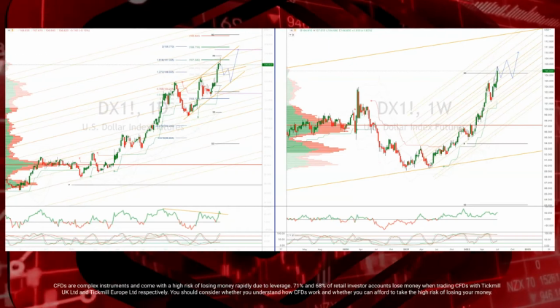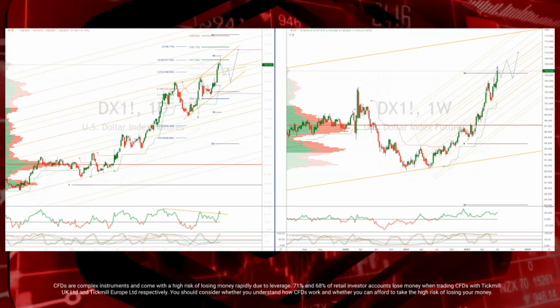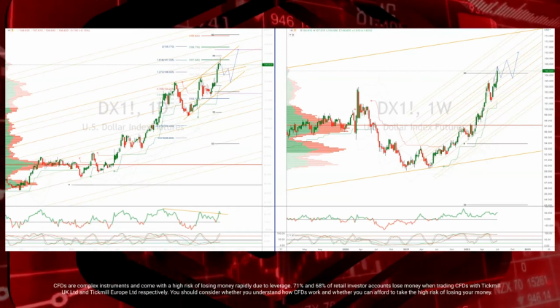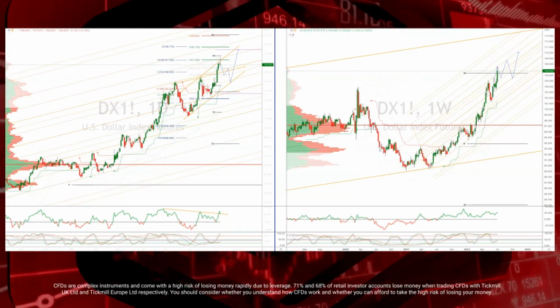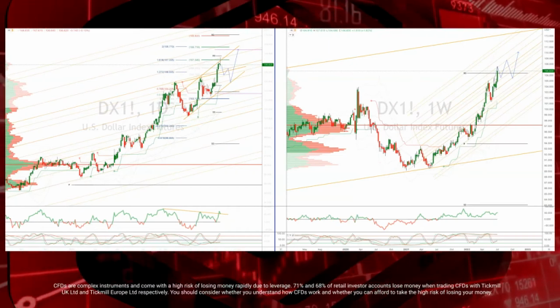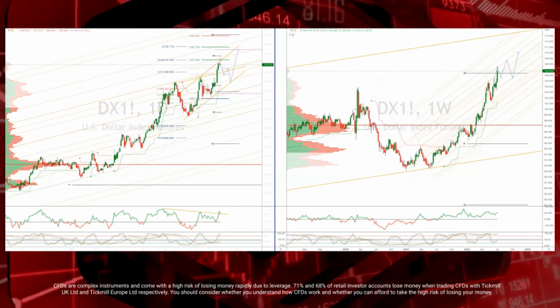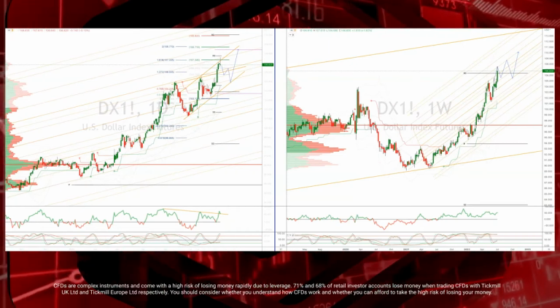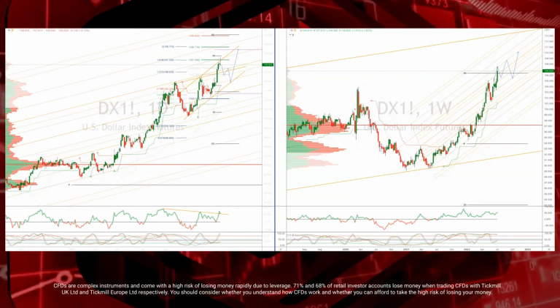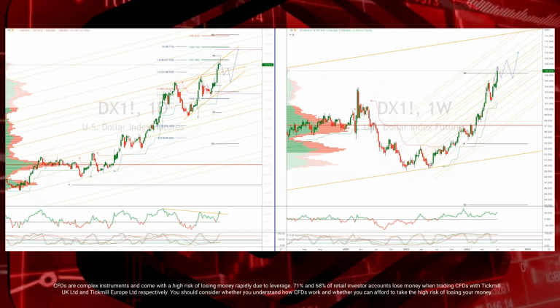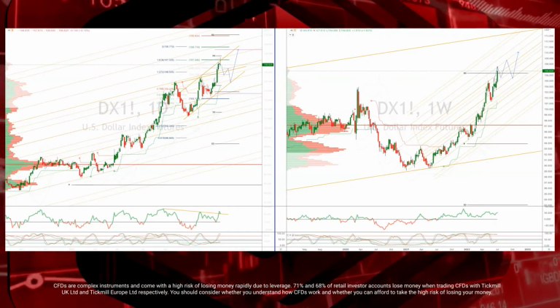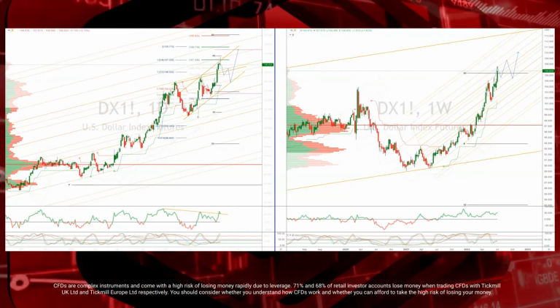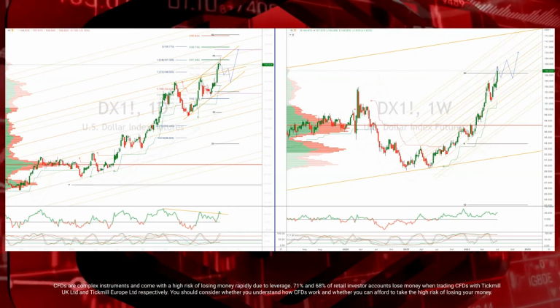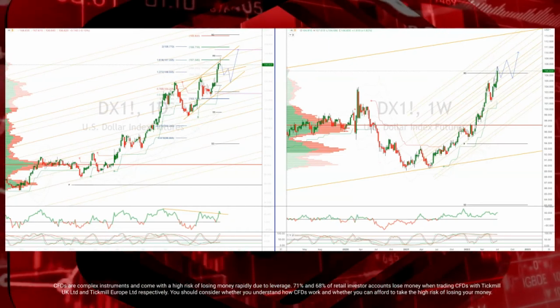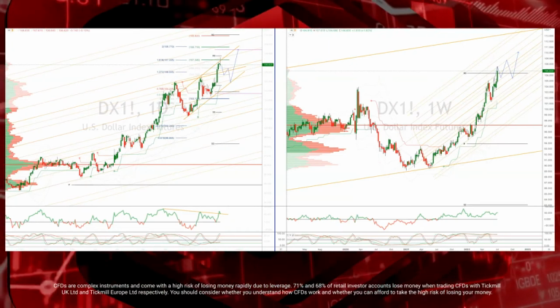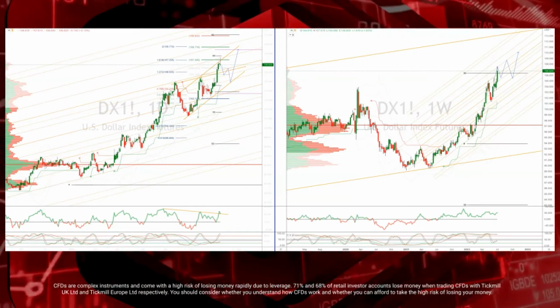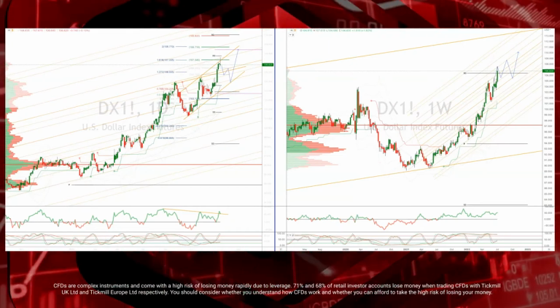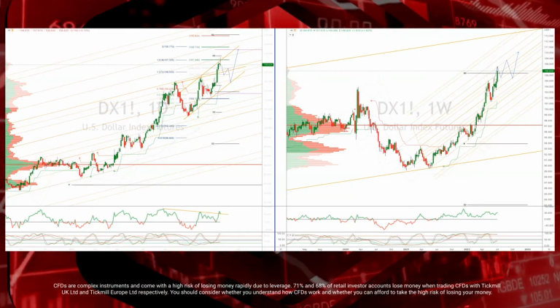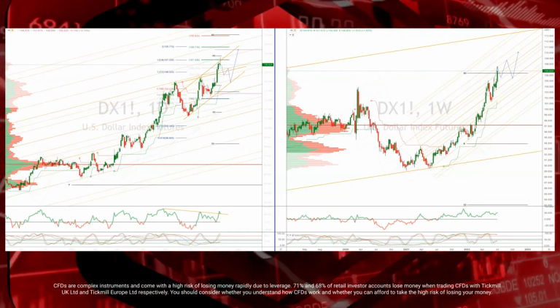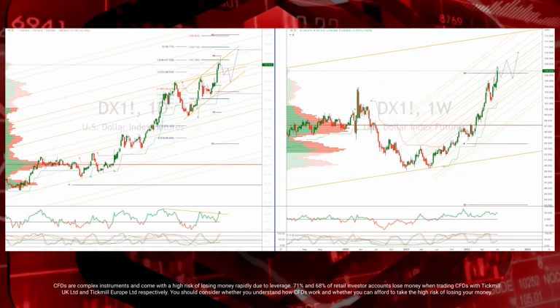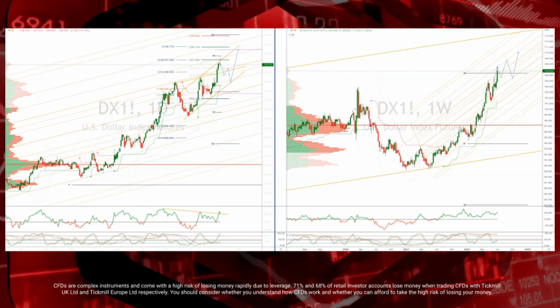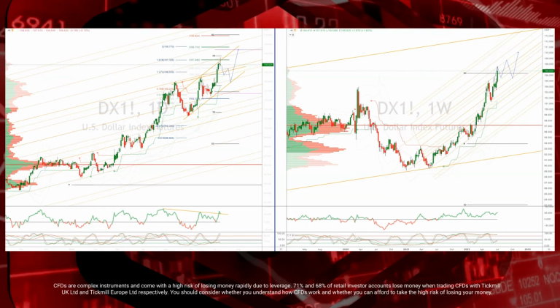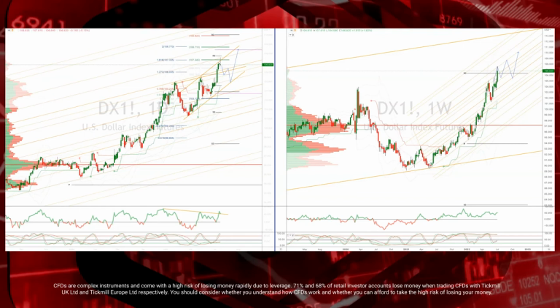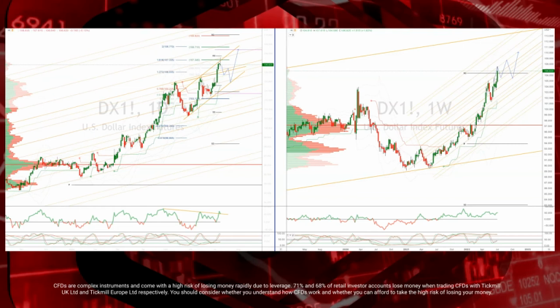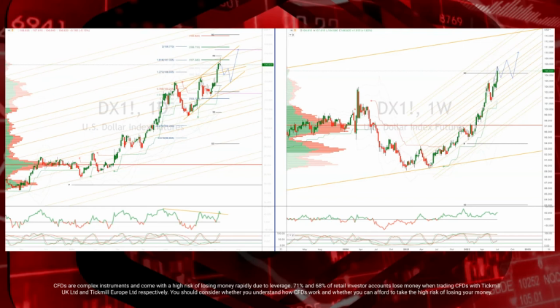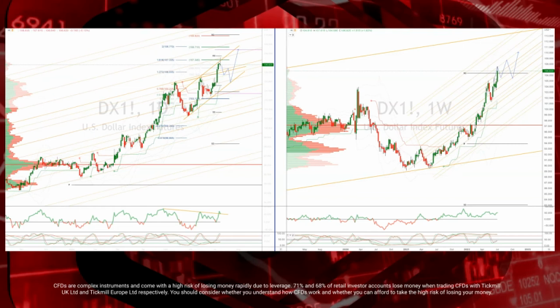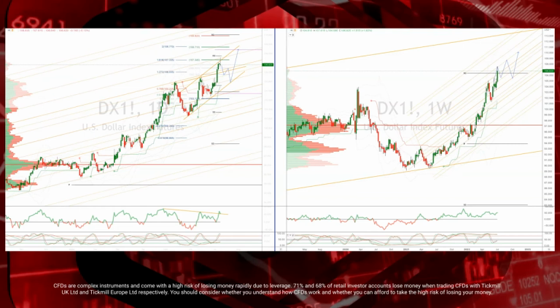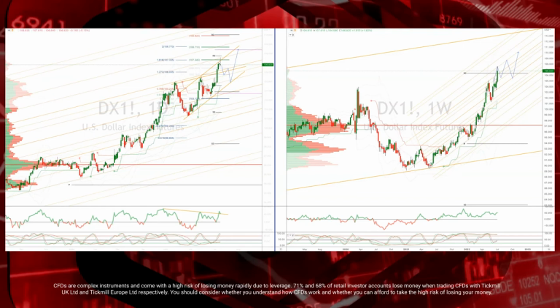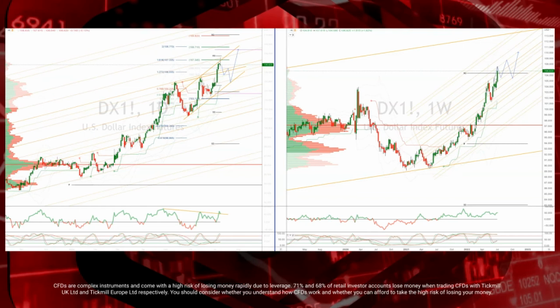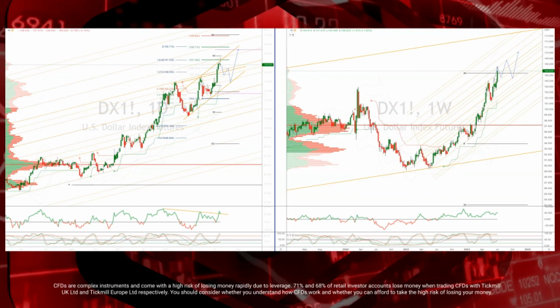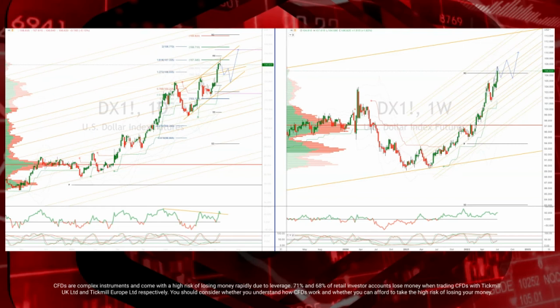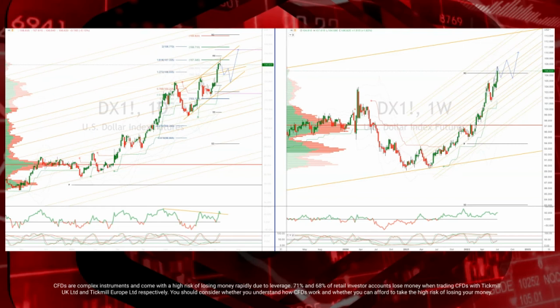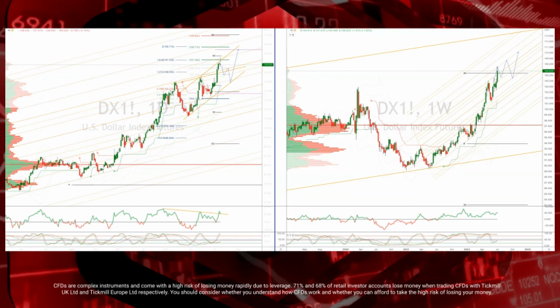Welcome traders to another Tickmill Weekly Market Outlook for week commencing the 11th of July, with me Patrick Munley.